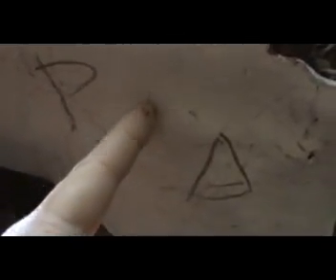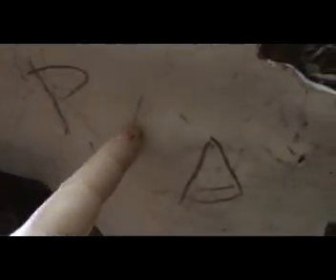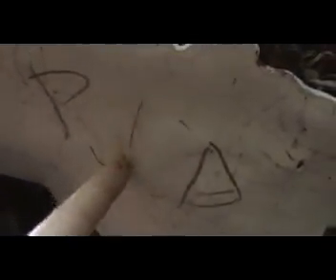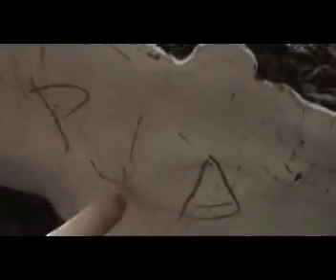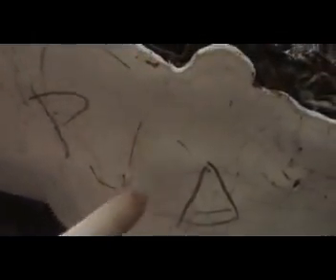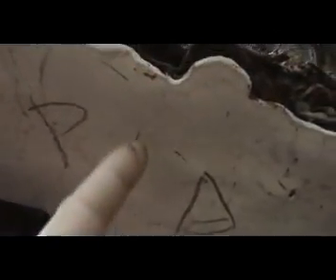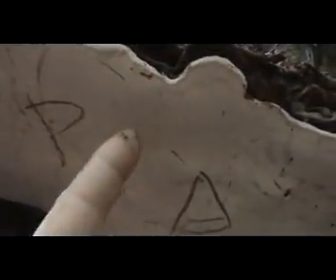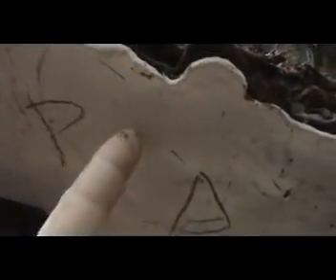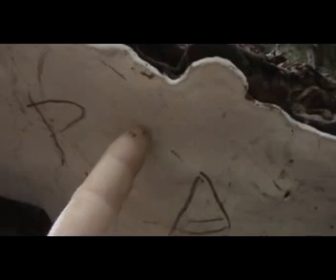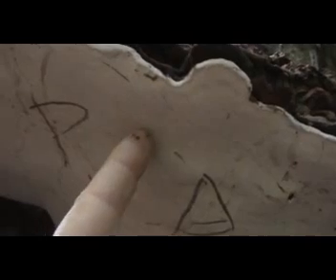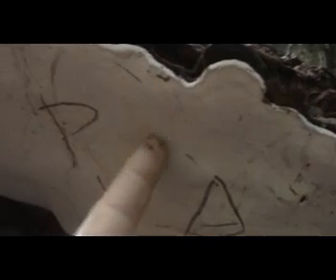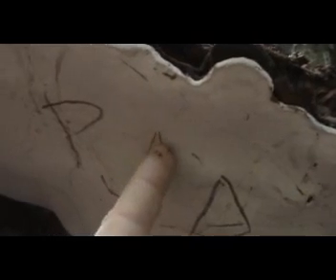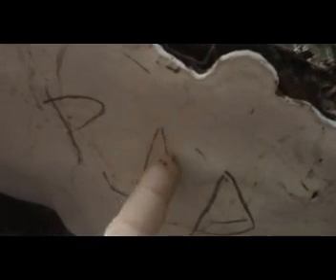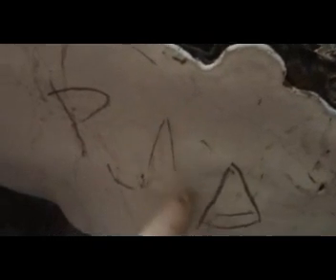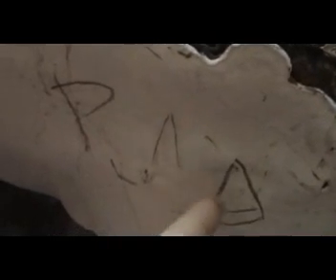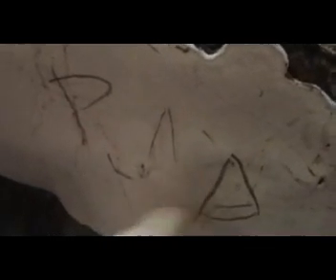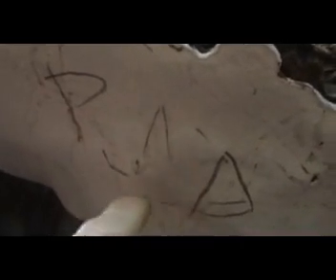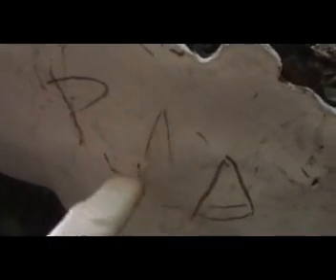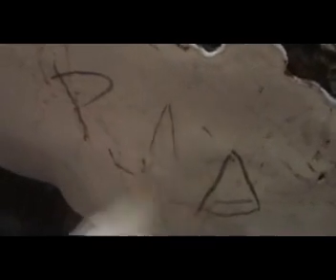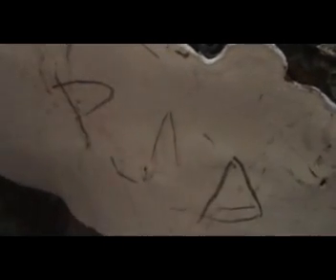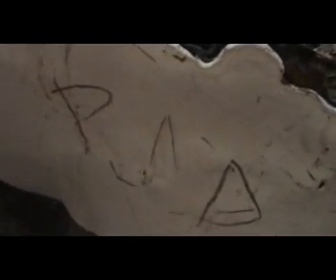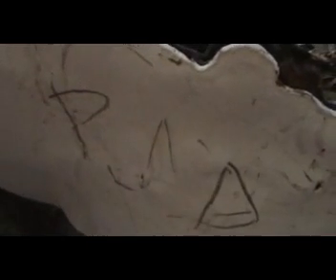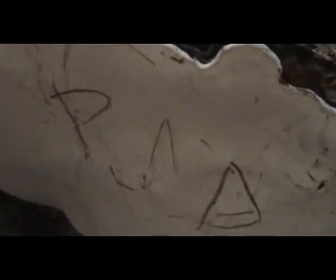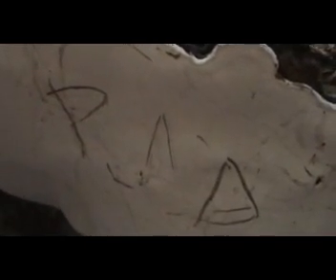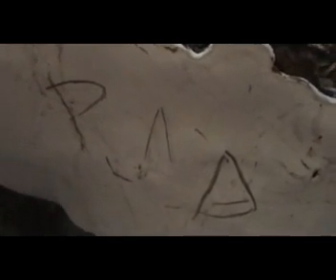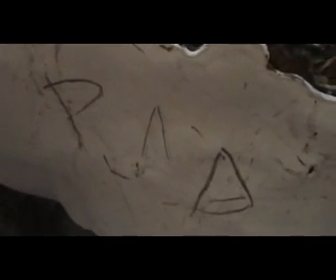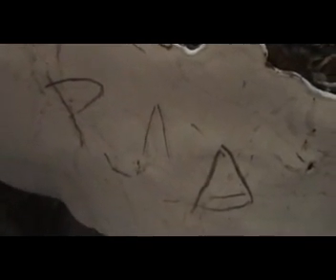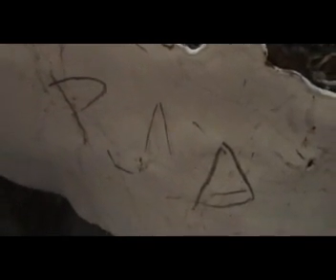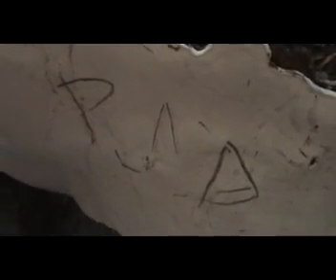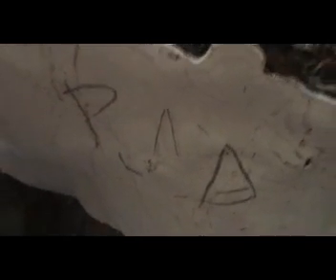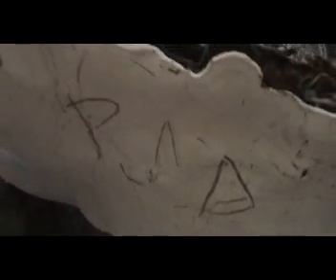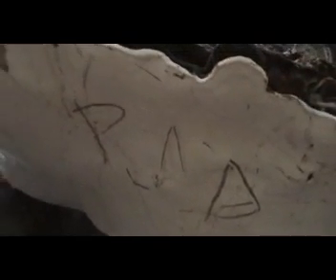You can even use your nail. Or not Tinder Fungus — Artist Fungus. It's a Ganoderma.